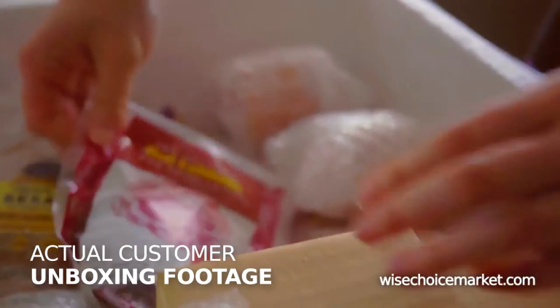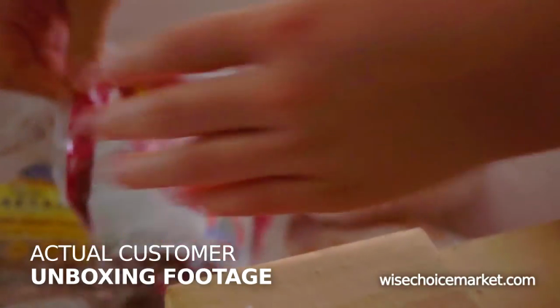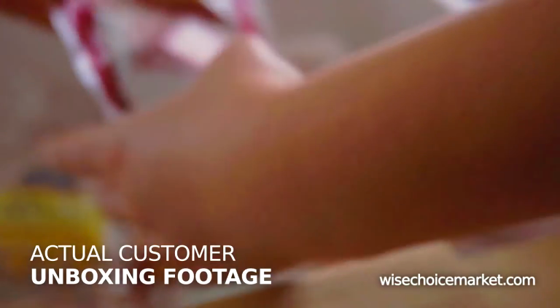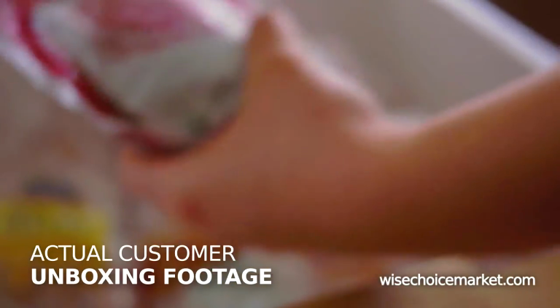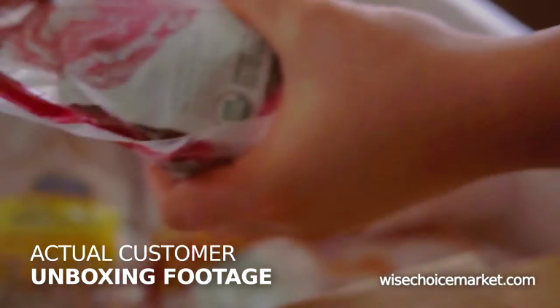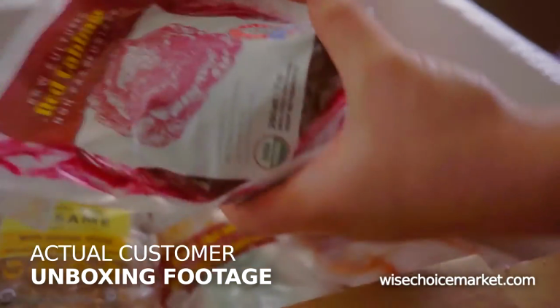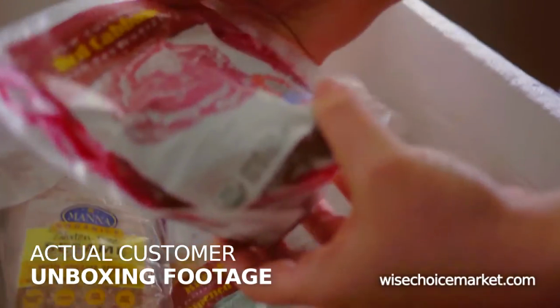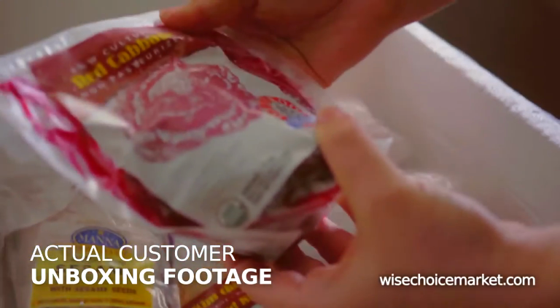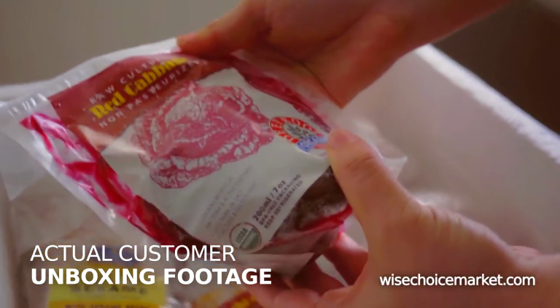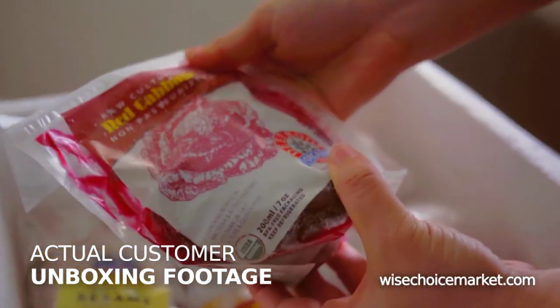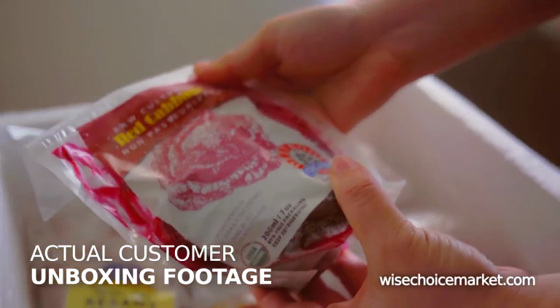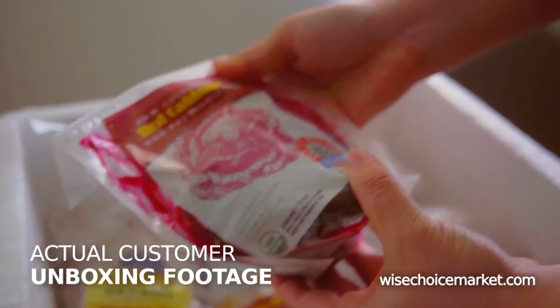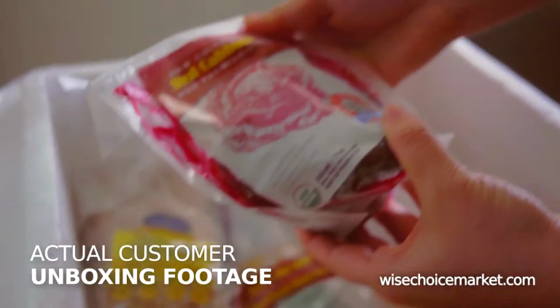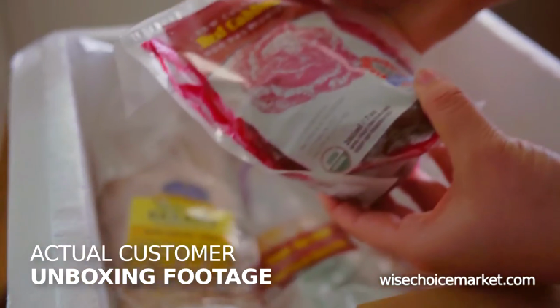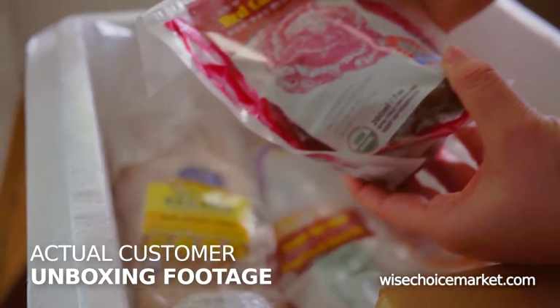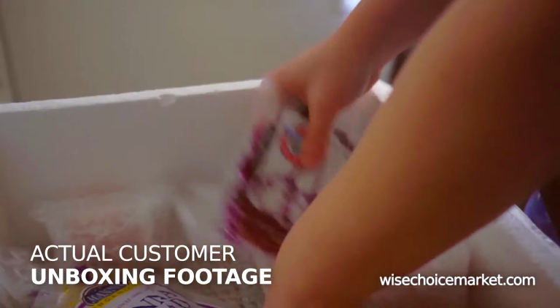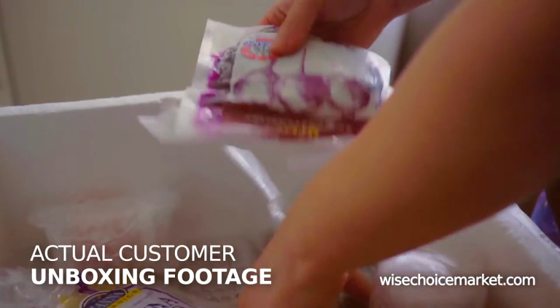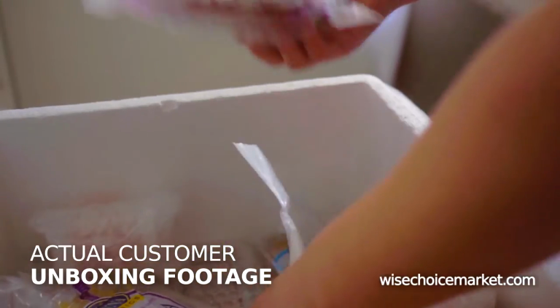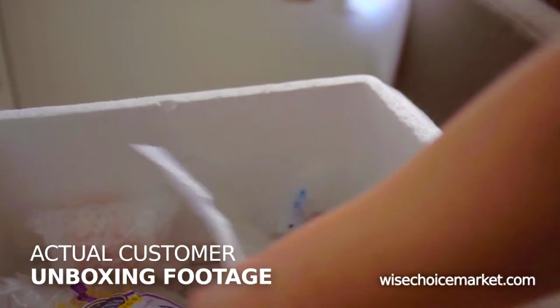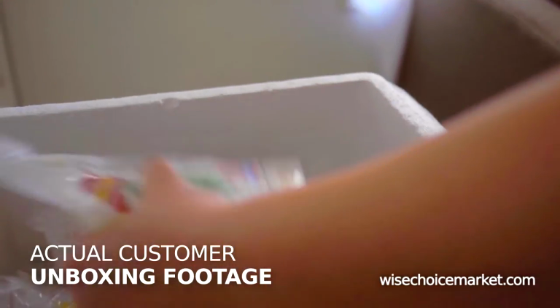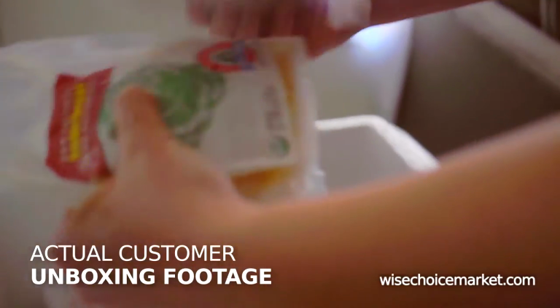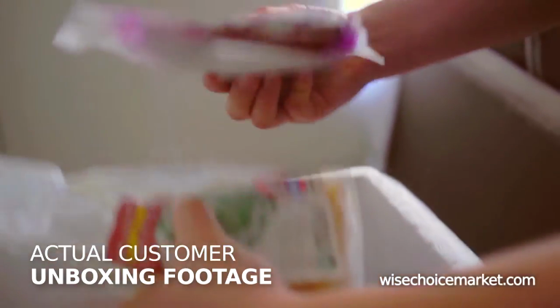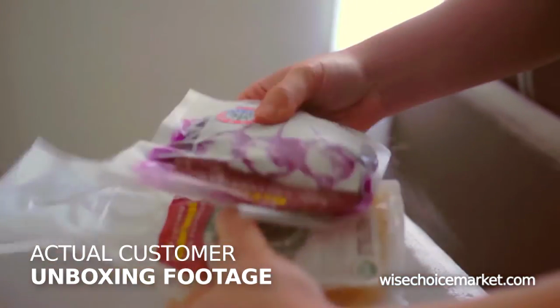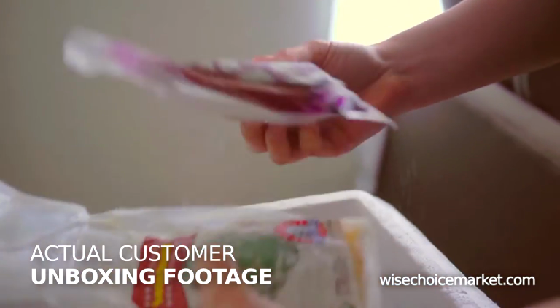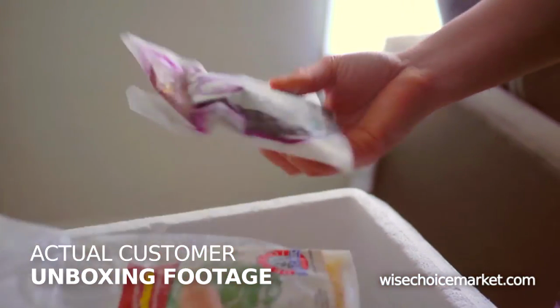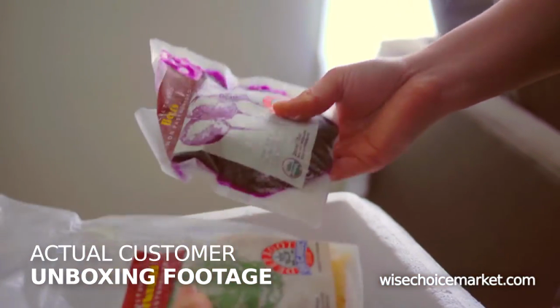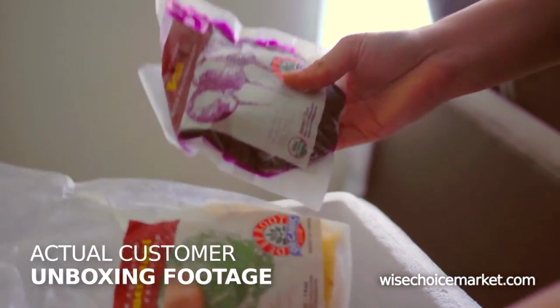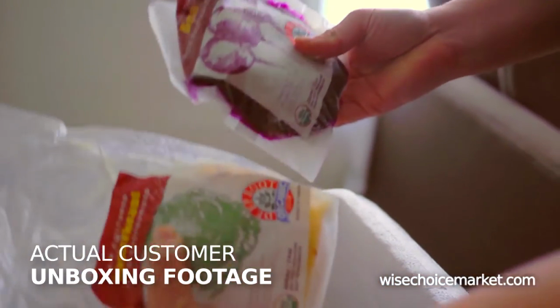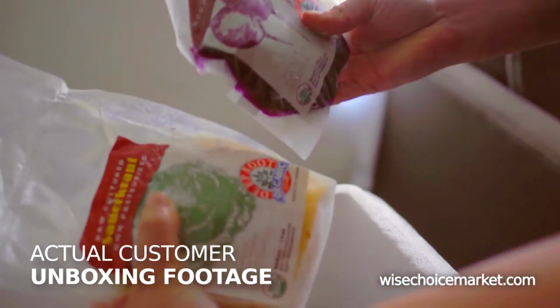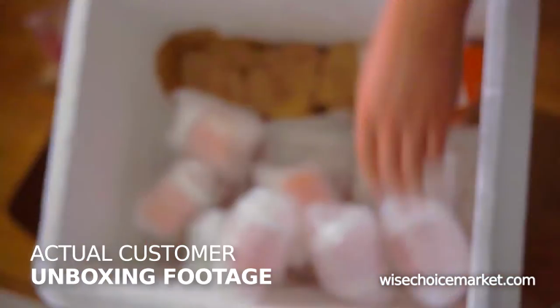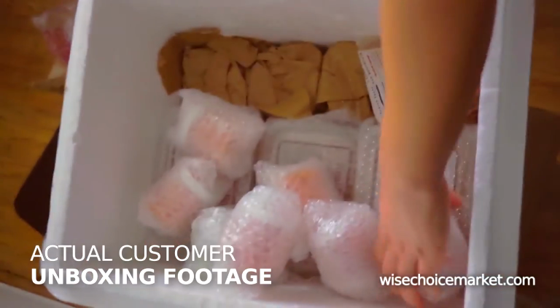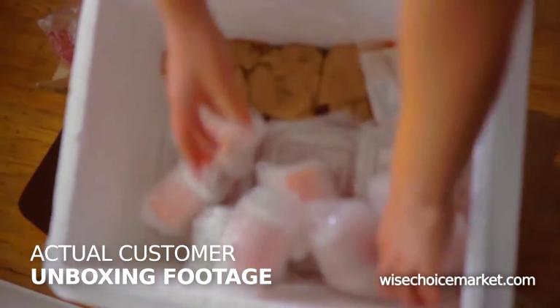Our perishable items are shipped with dry ice using FedEx. They will arrive still frozen or cold.